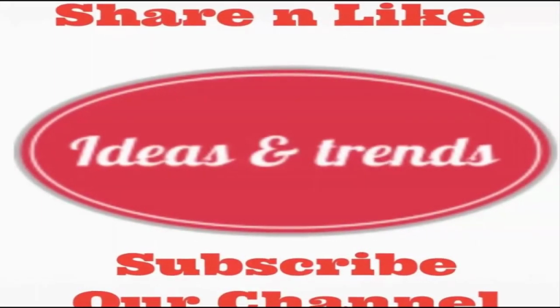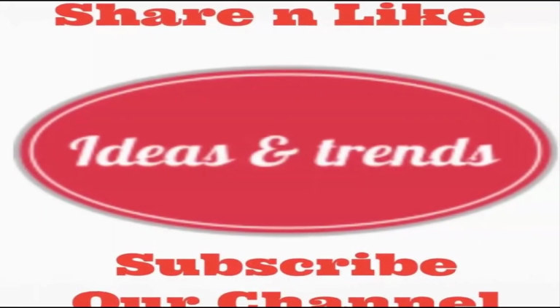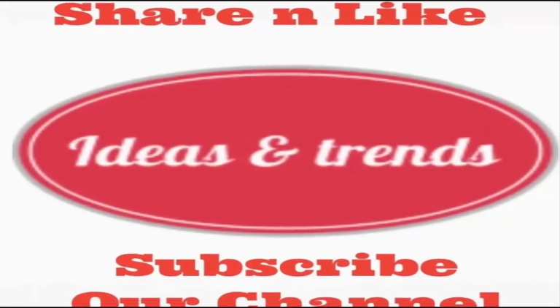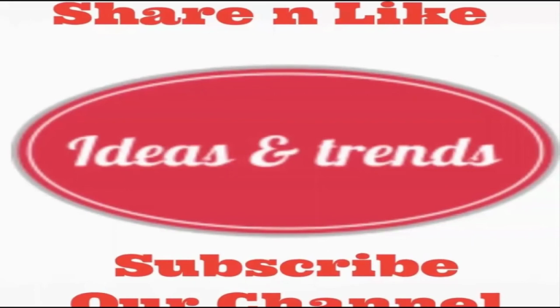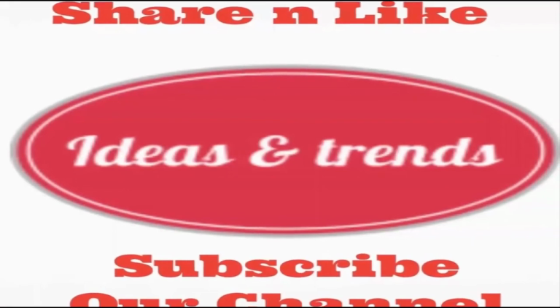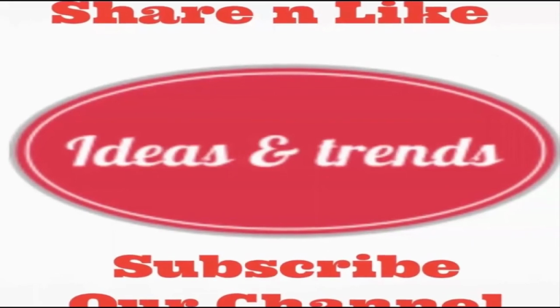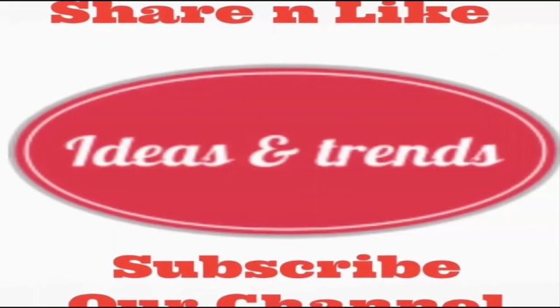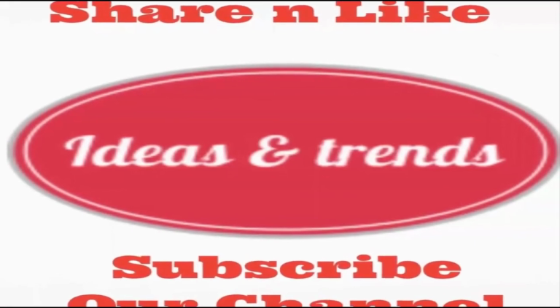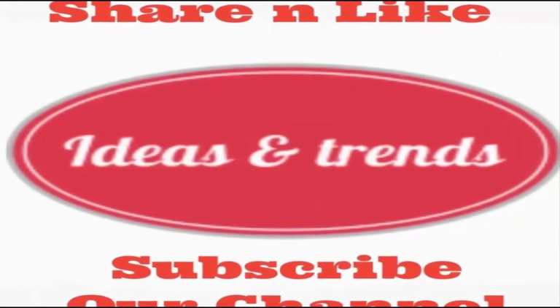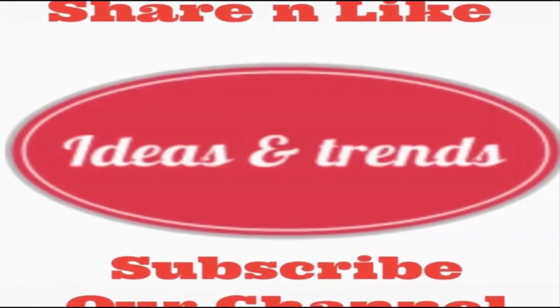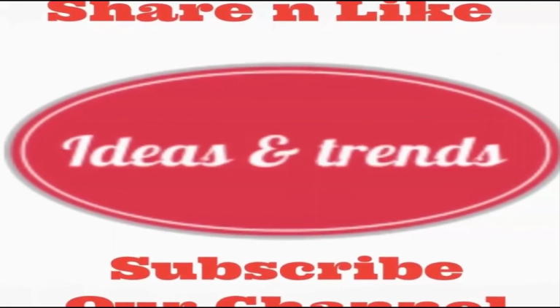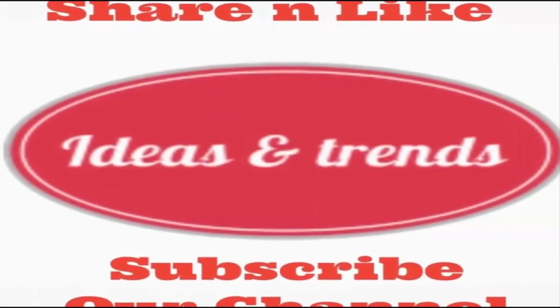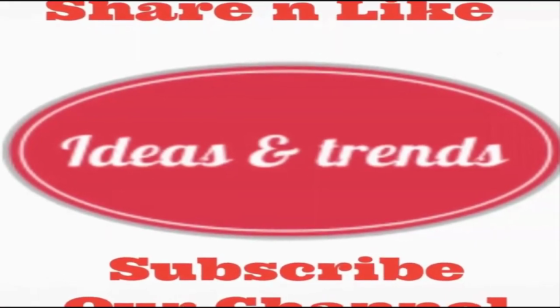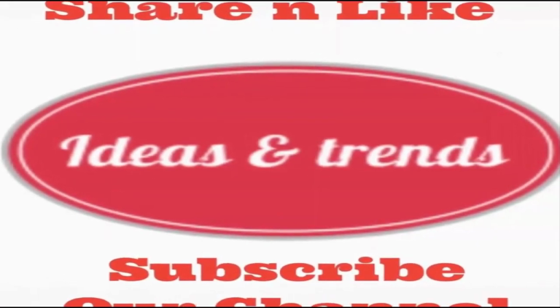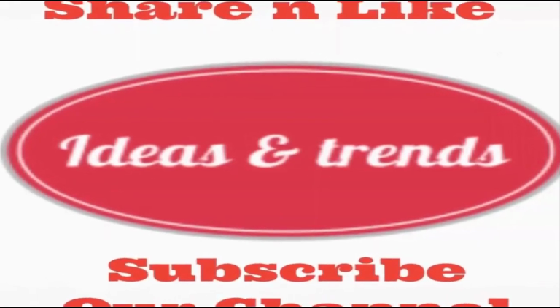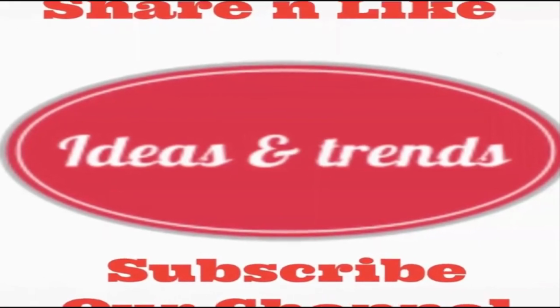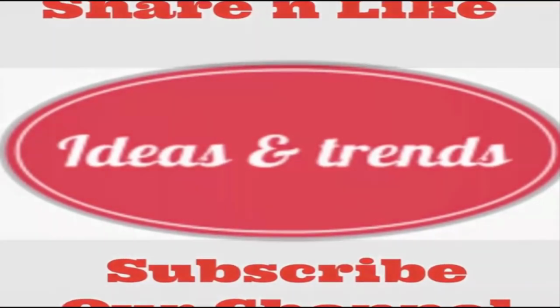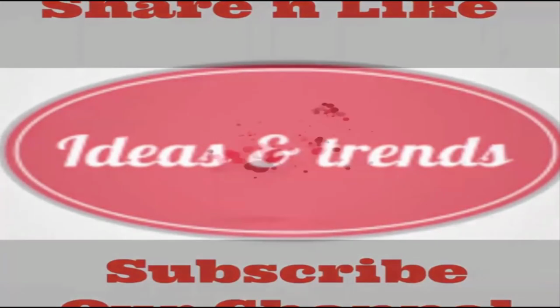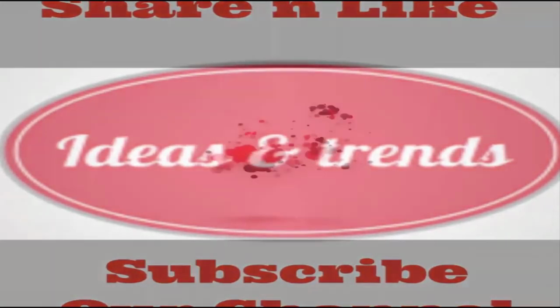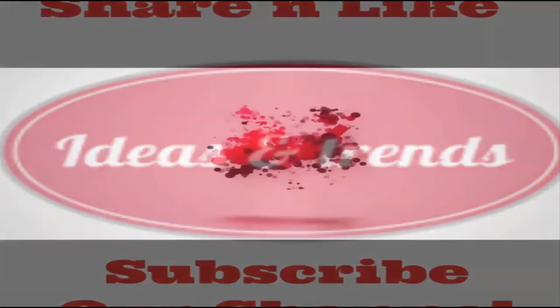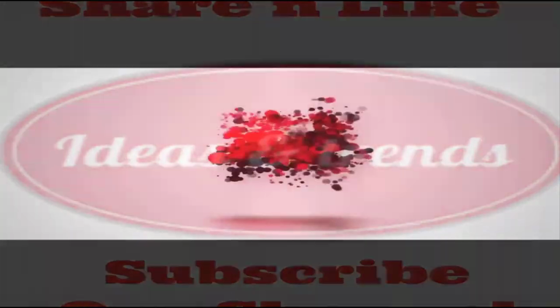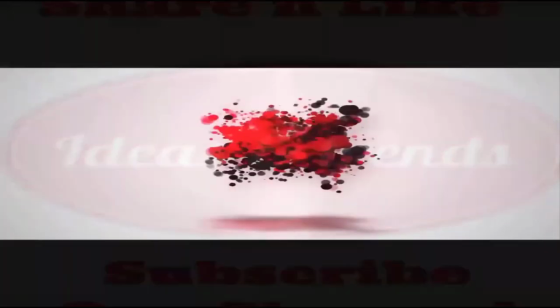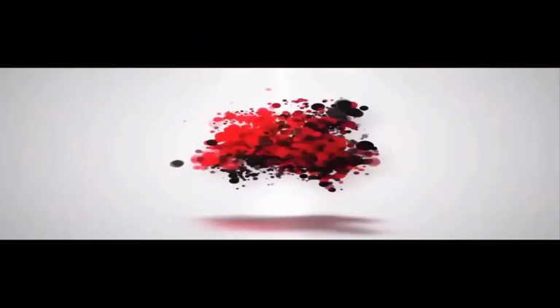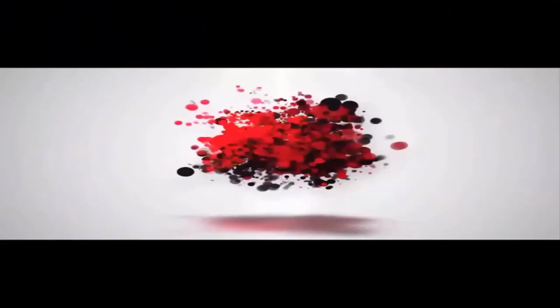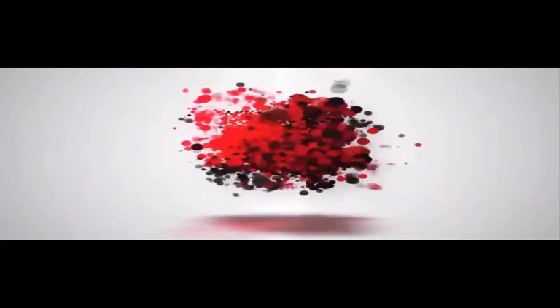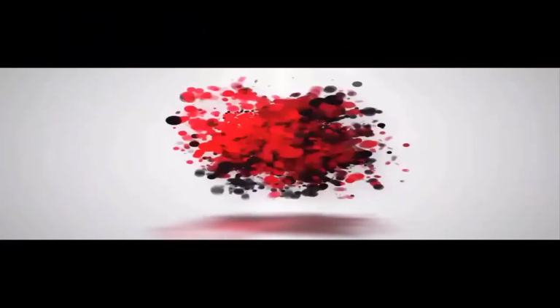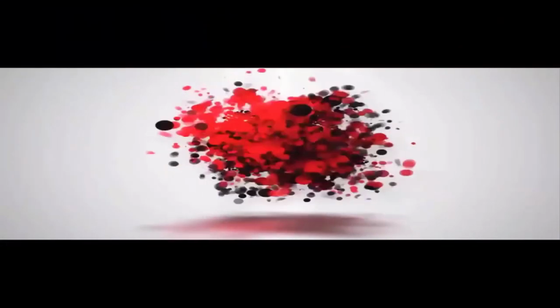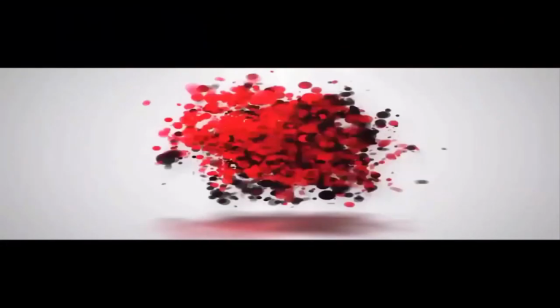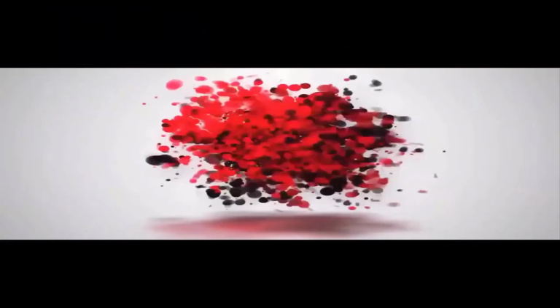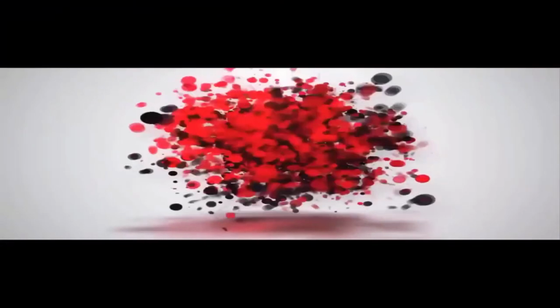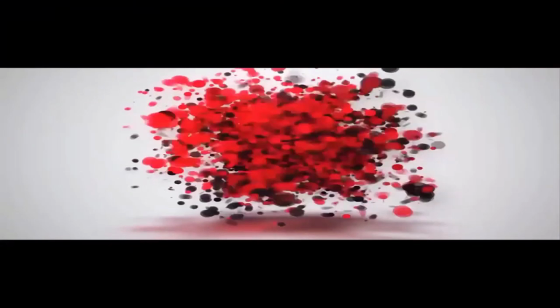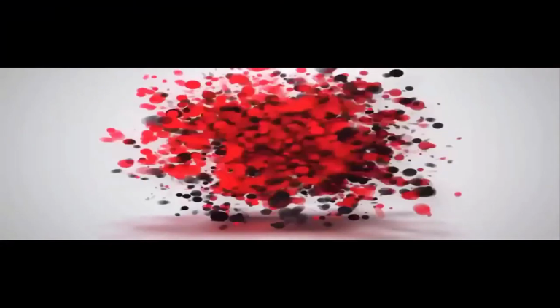Hope you have found the curtain of your choice. If you found the video useful, then like it, share it, and also subscribe to my channel. Thank you.